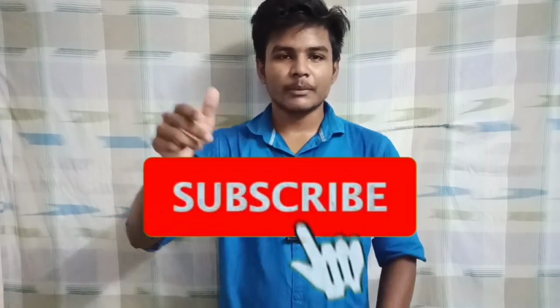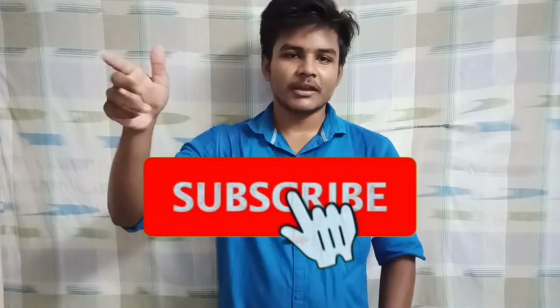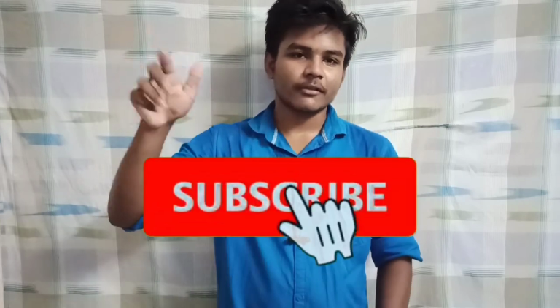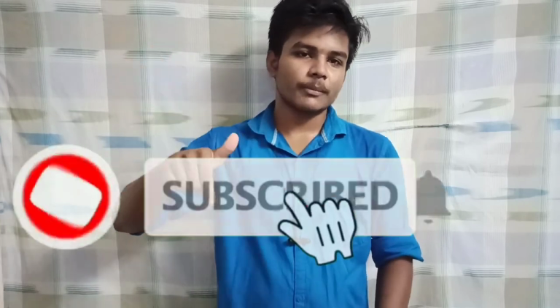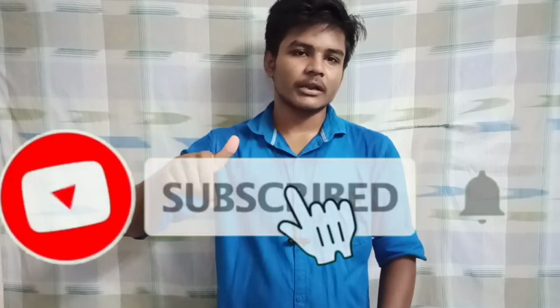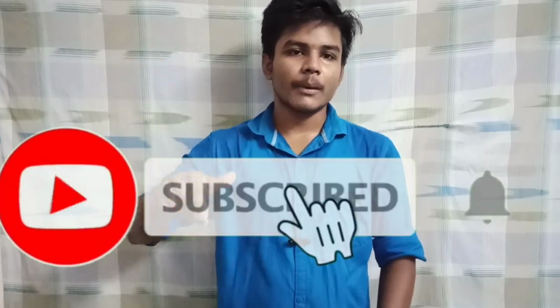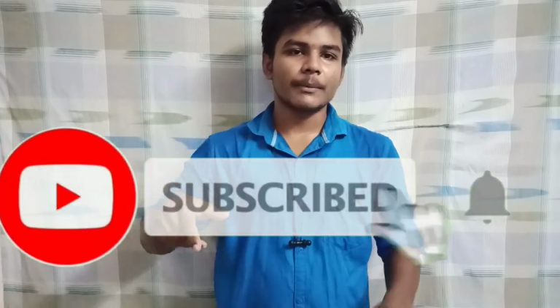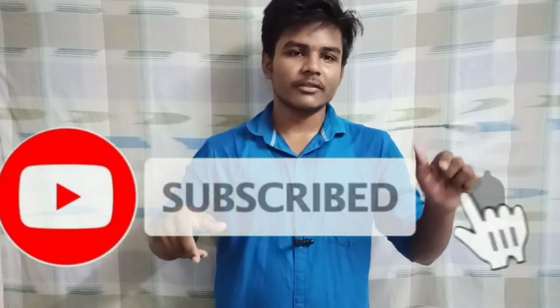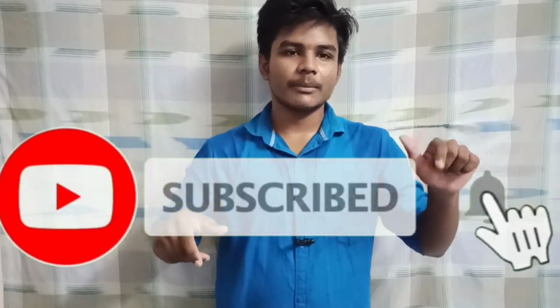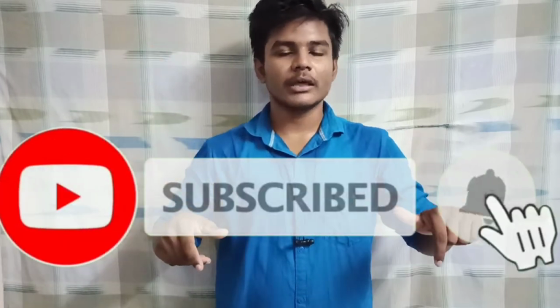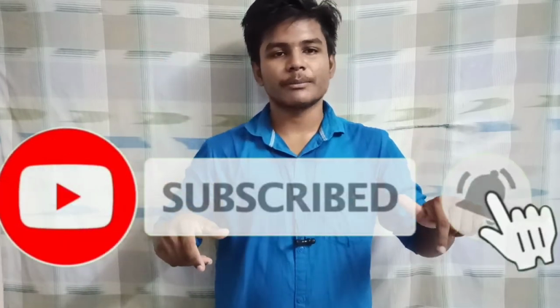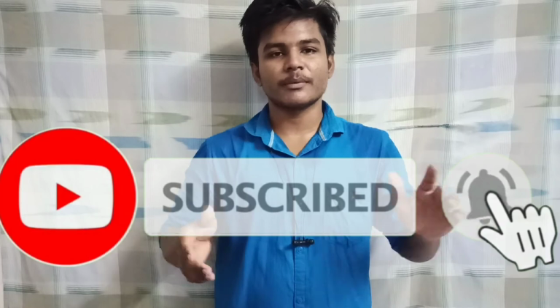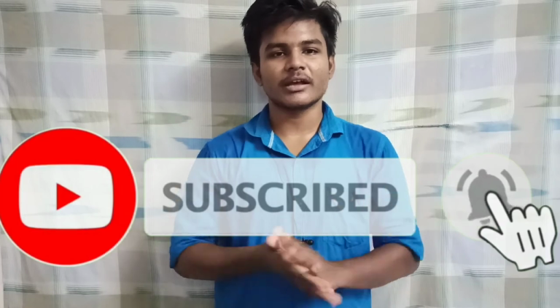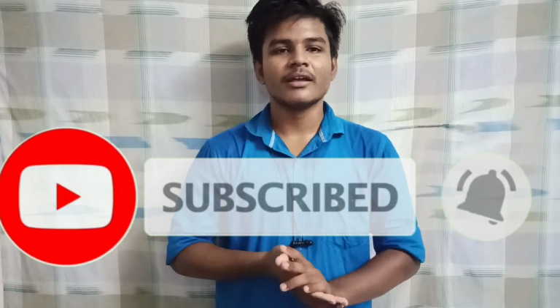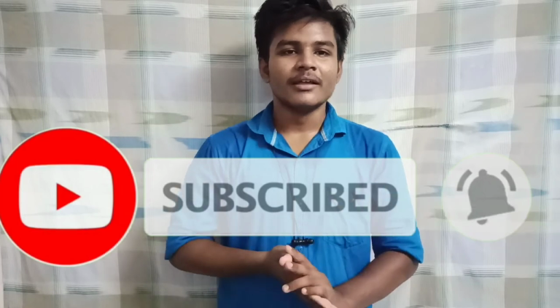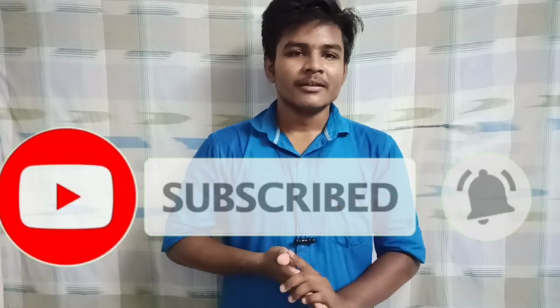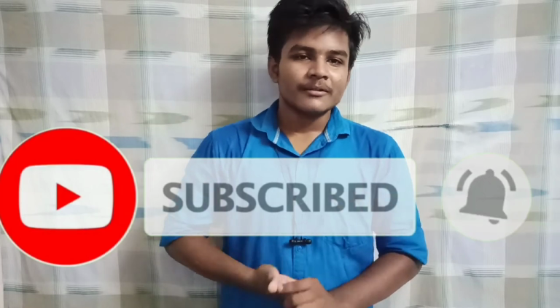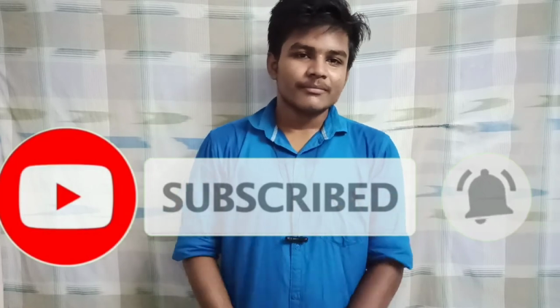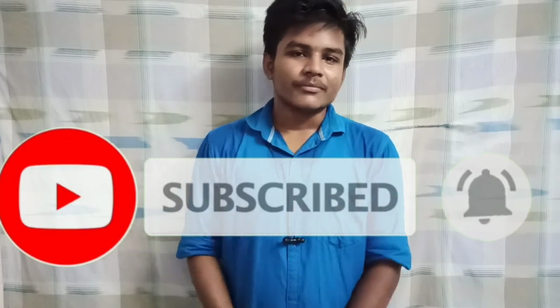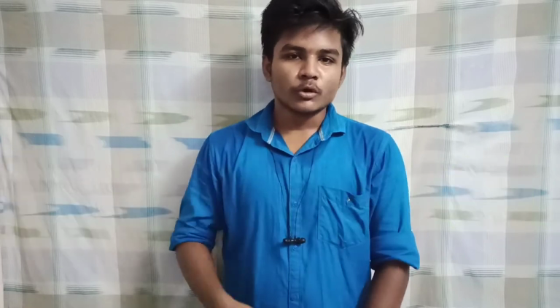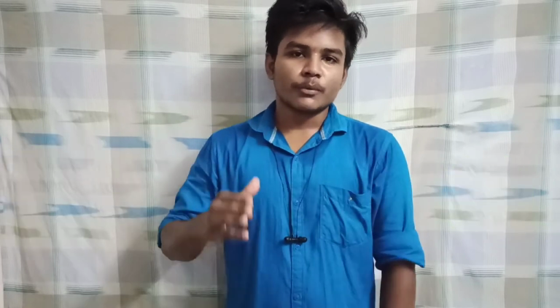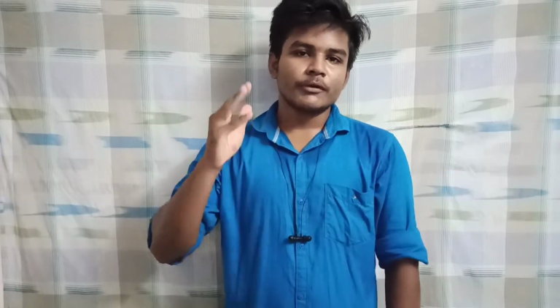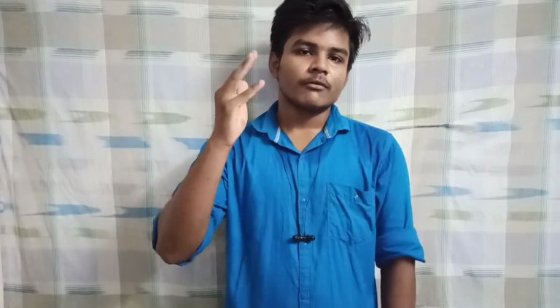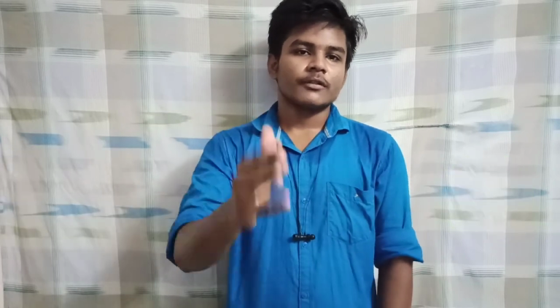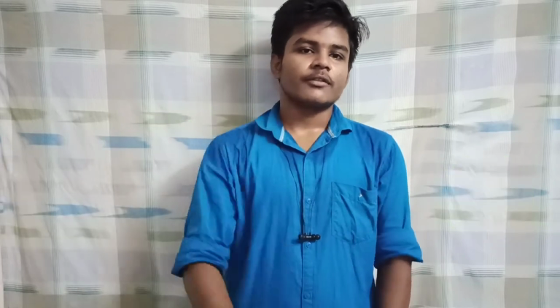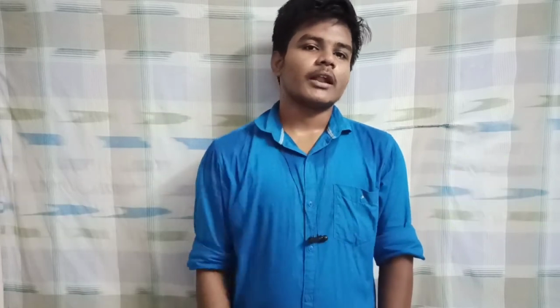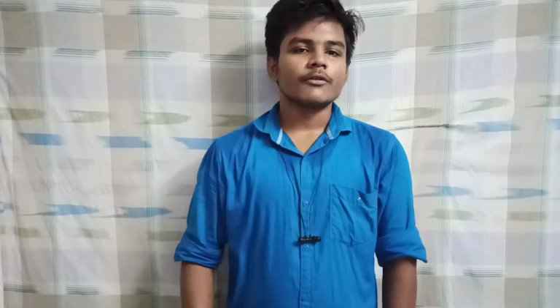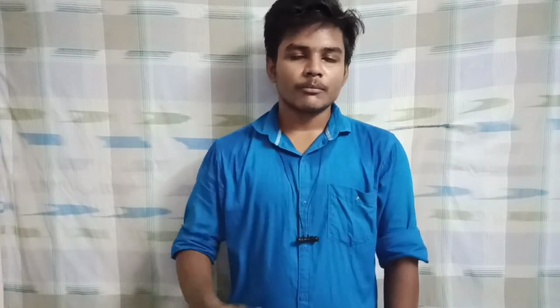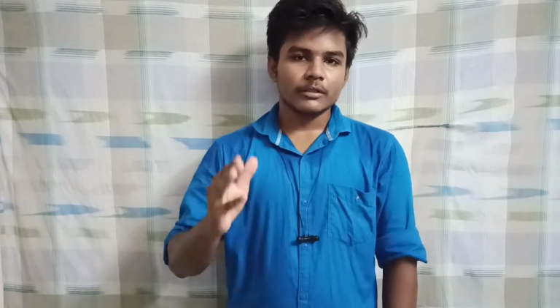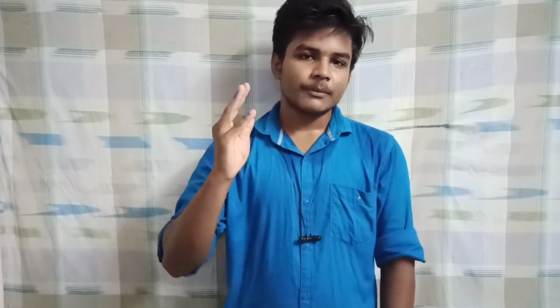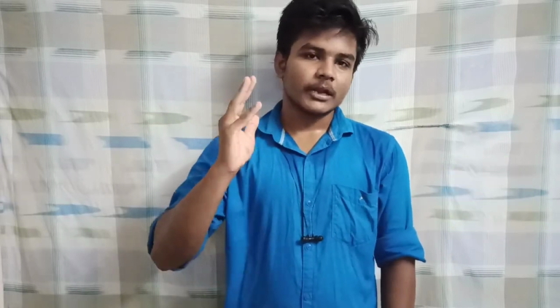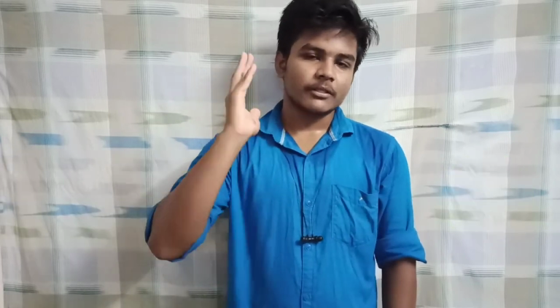If you found this helpful, please subscribe to our channel and press the bell icon. I have more great videos. I will see you on Budget By Car.